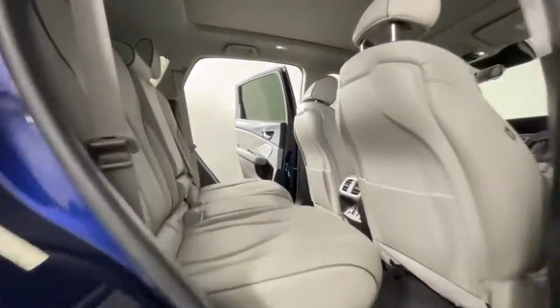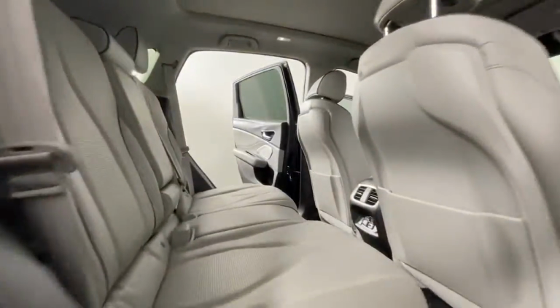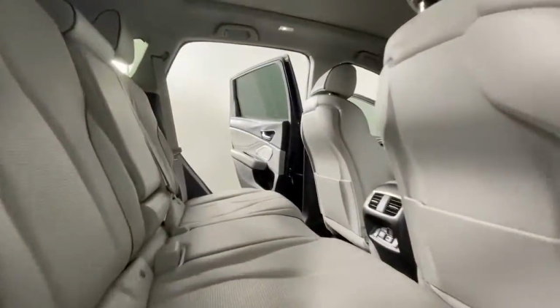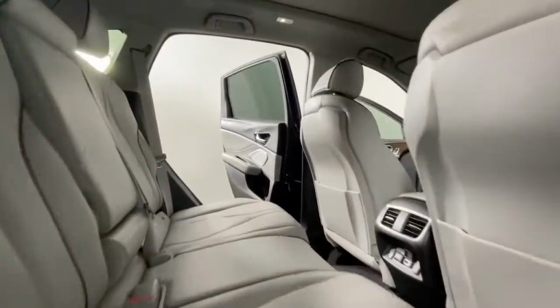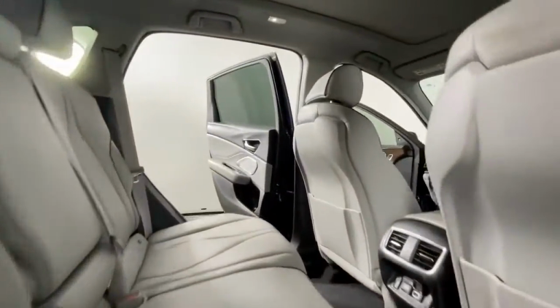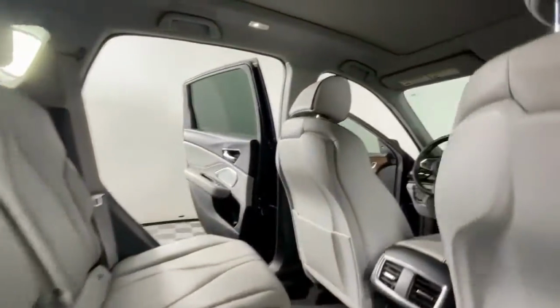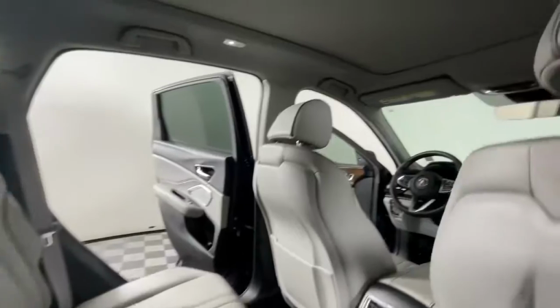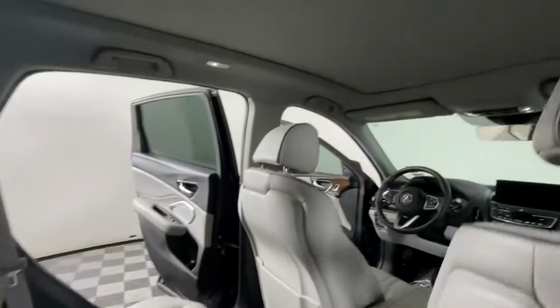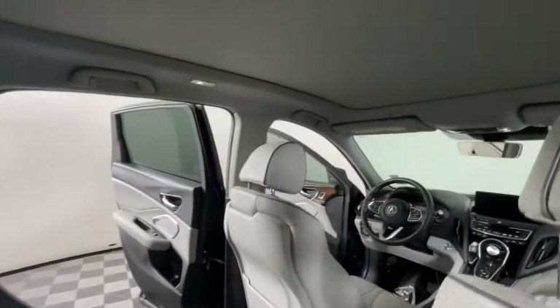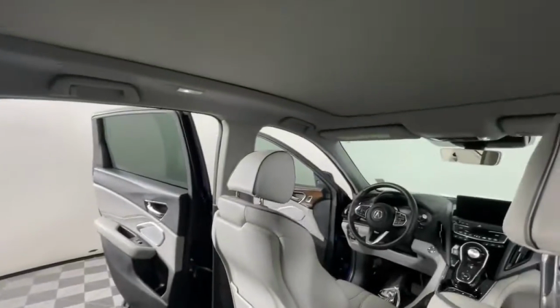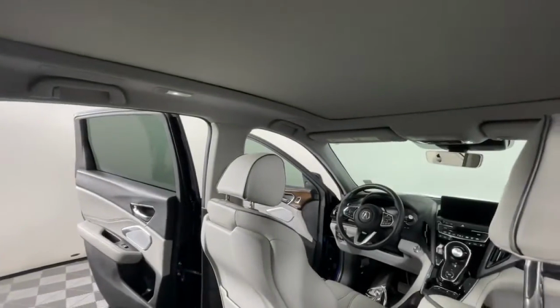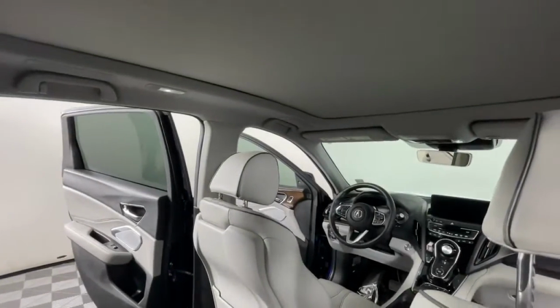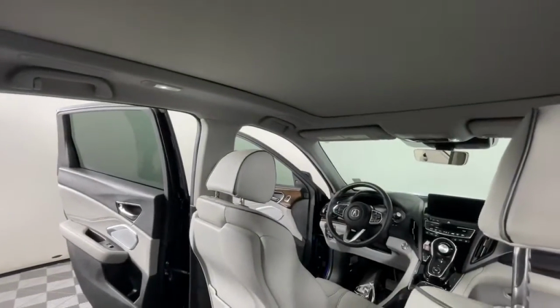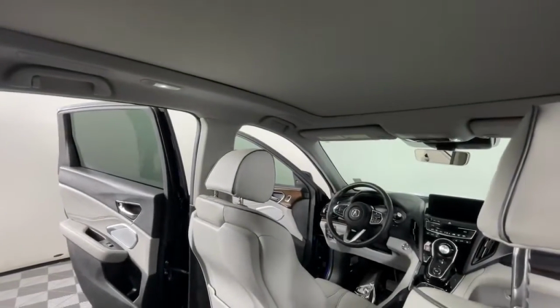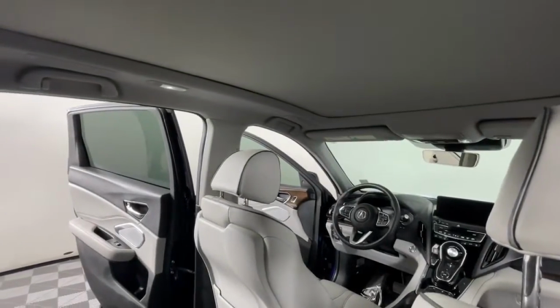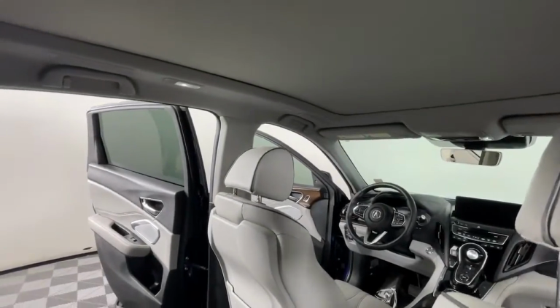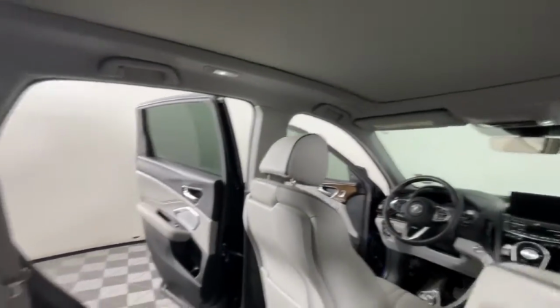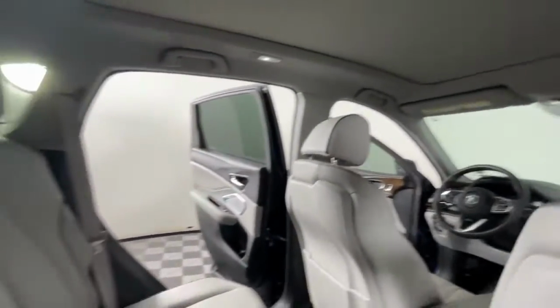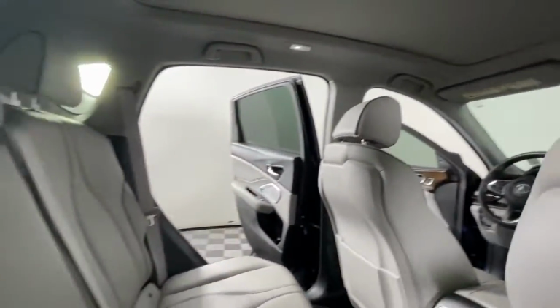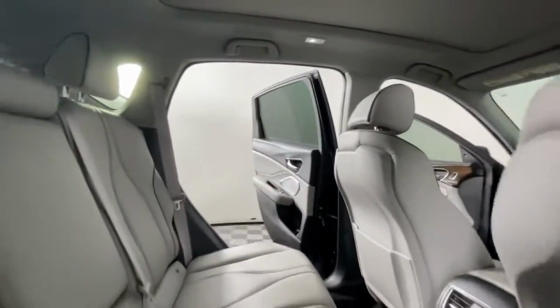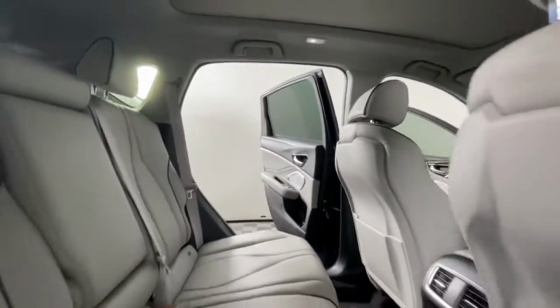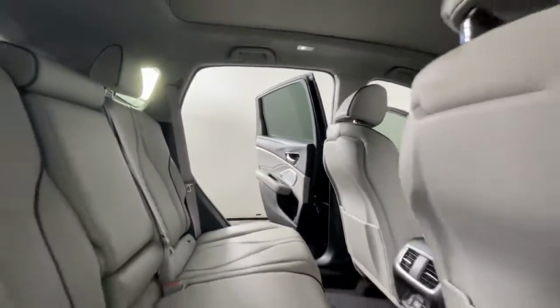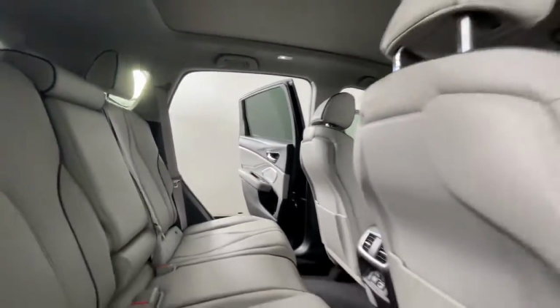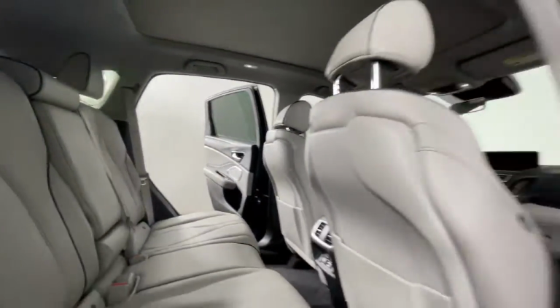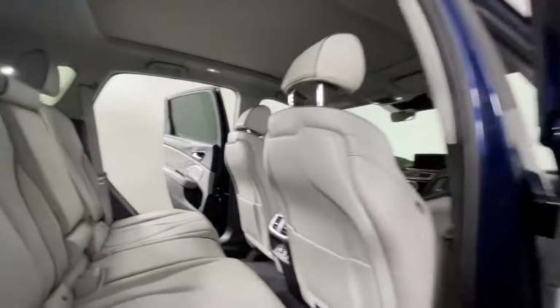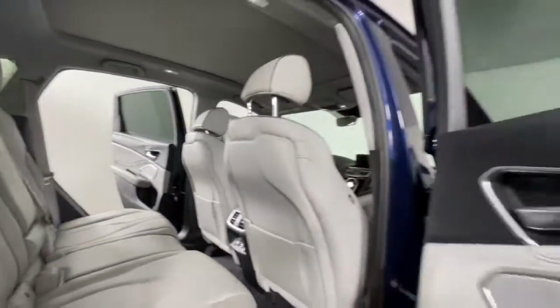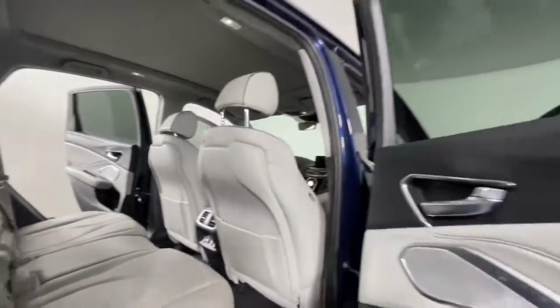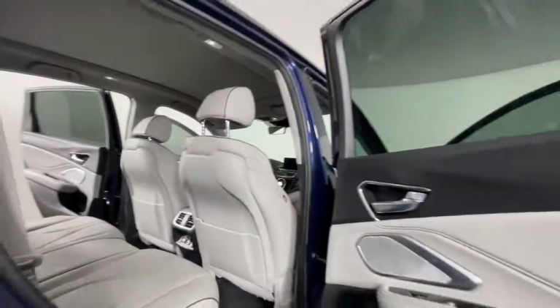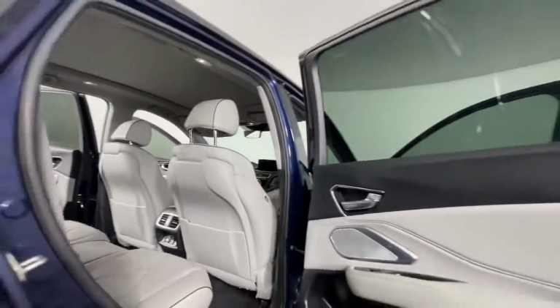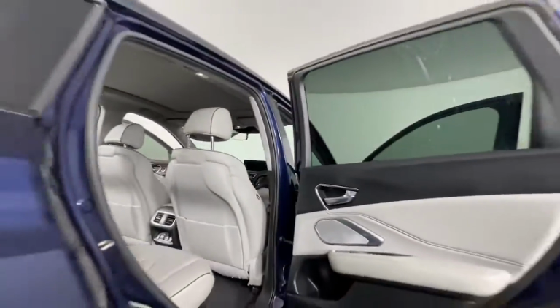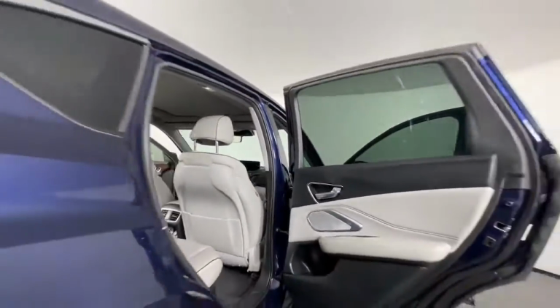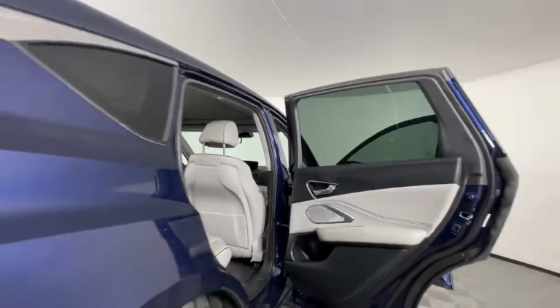Experience the rugged side of luxury. Get behind the wheel of the RDX today.